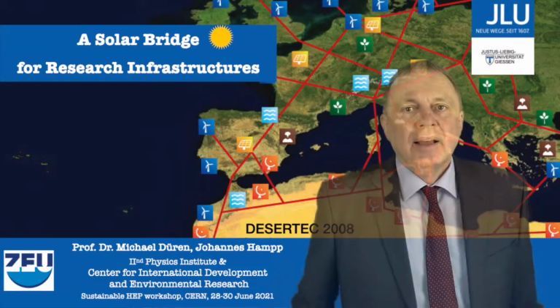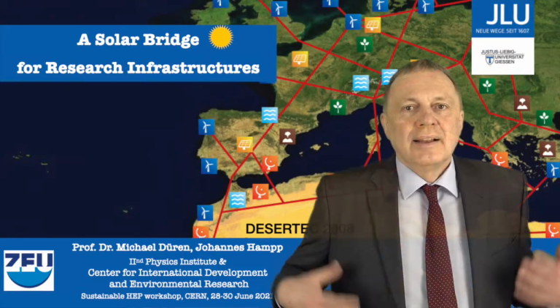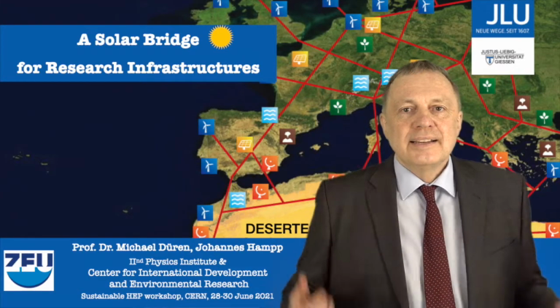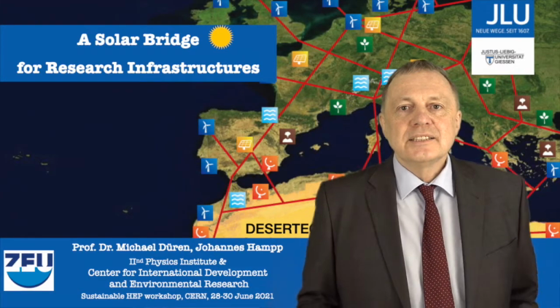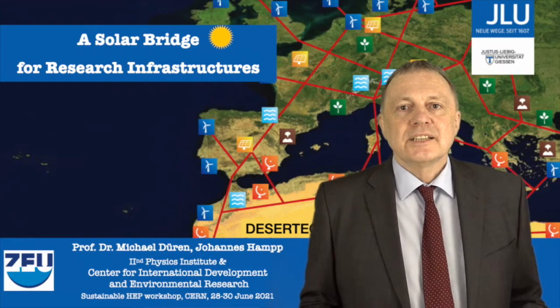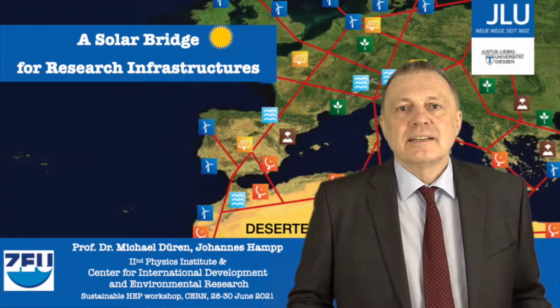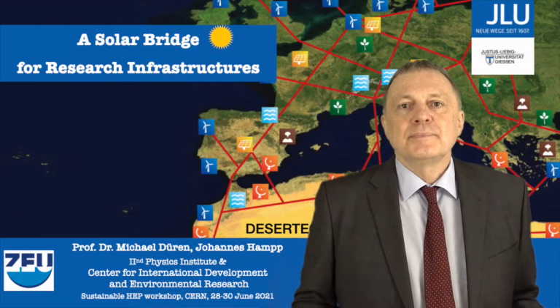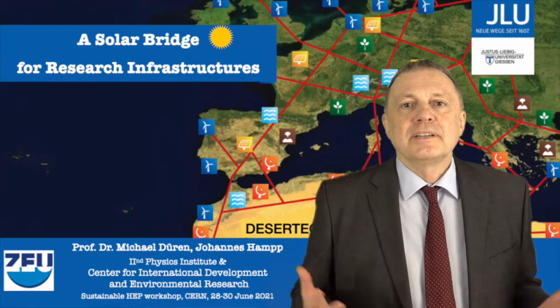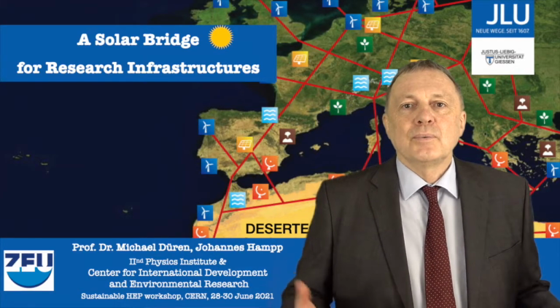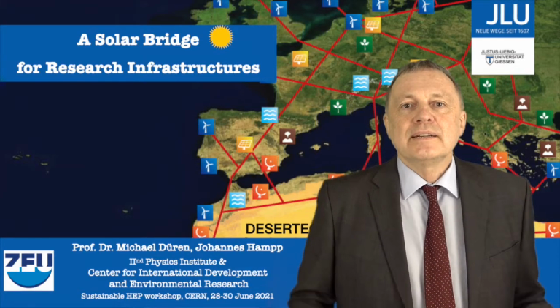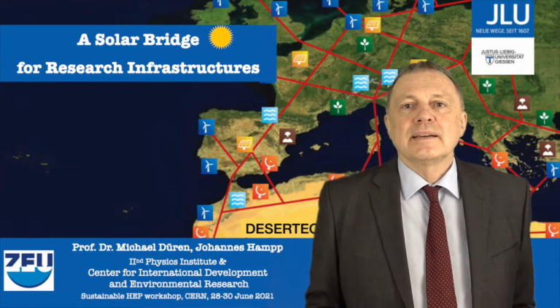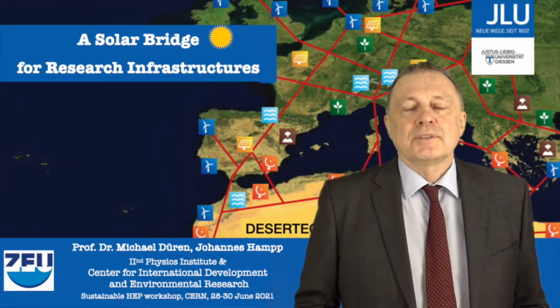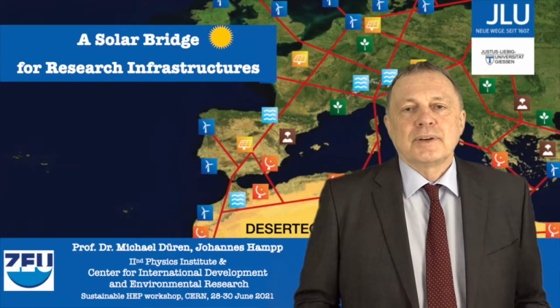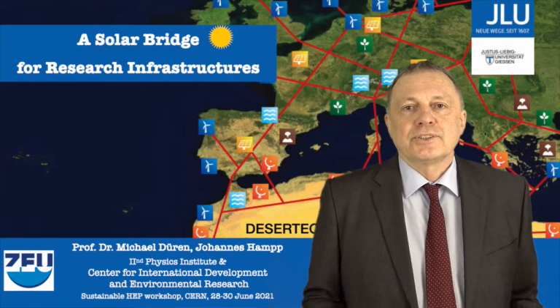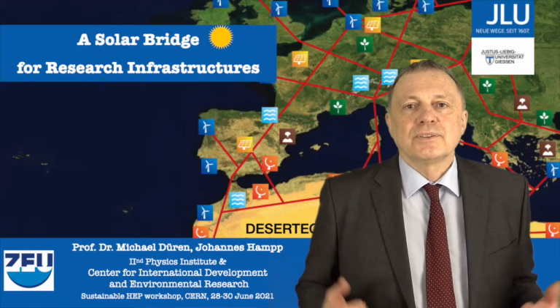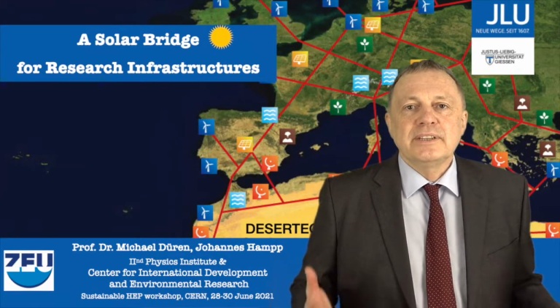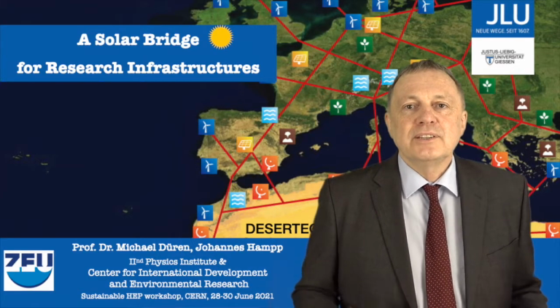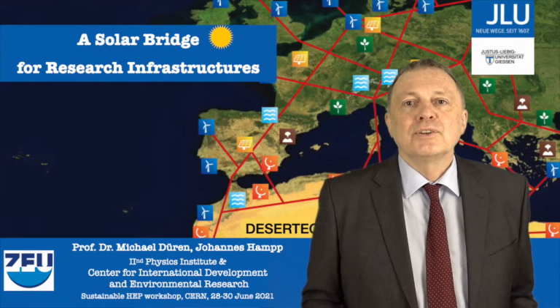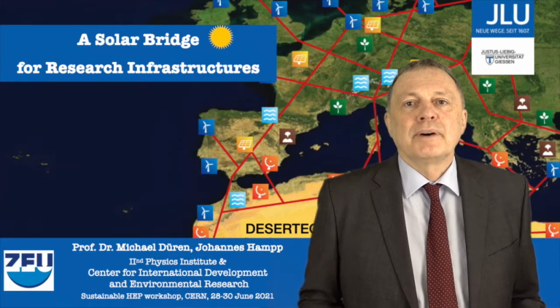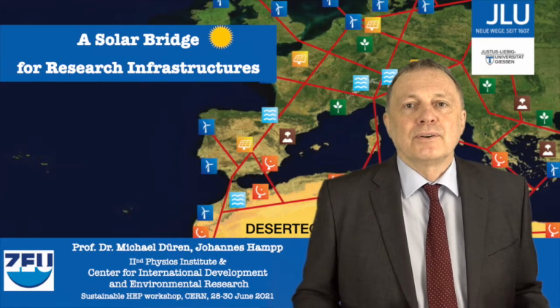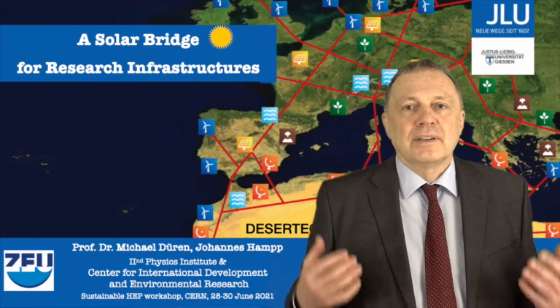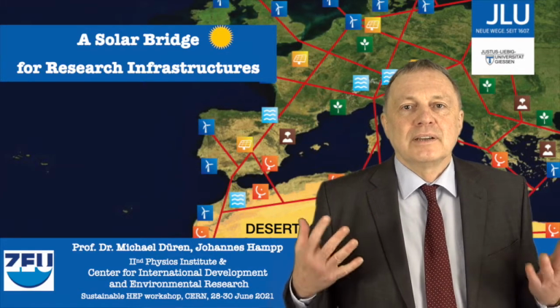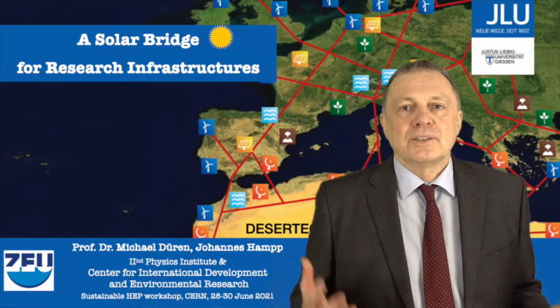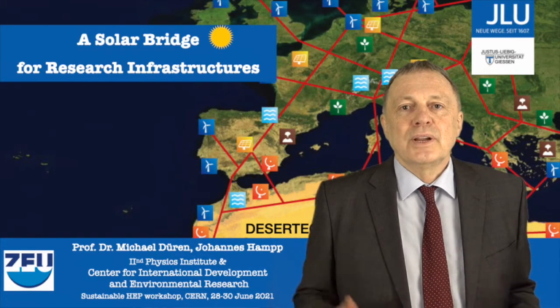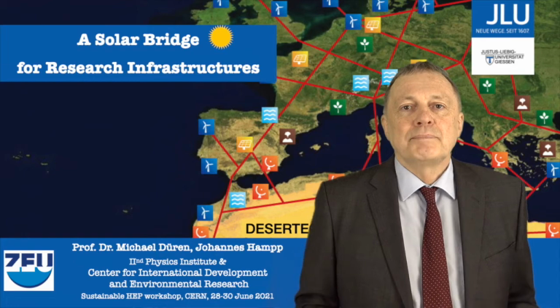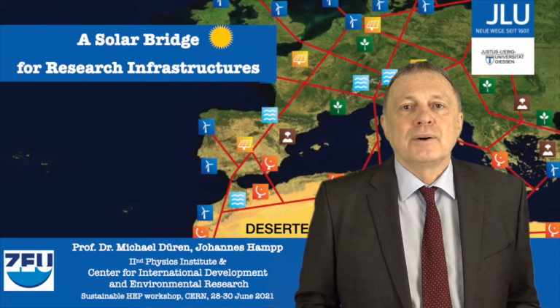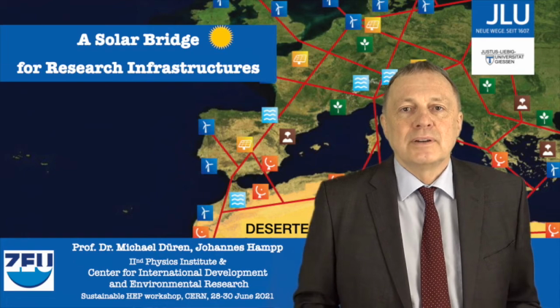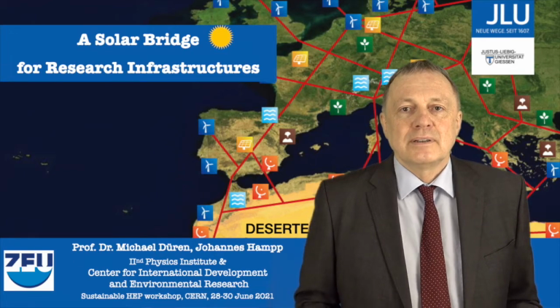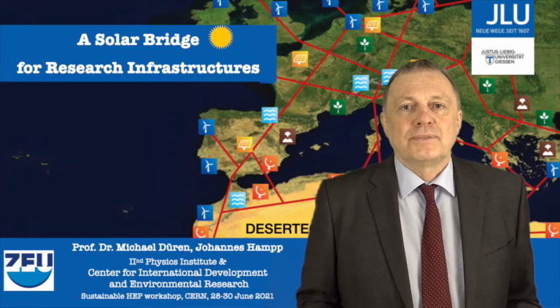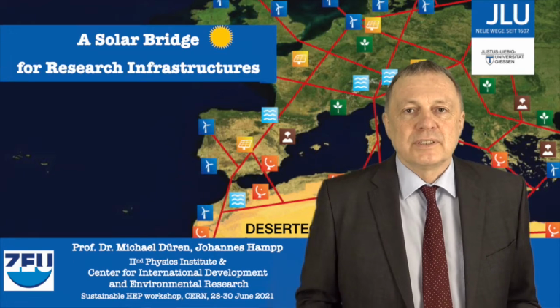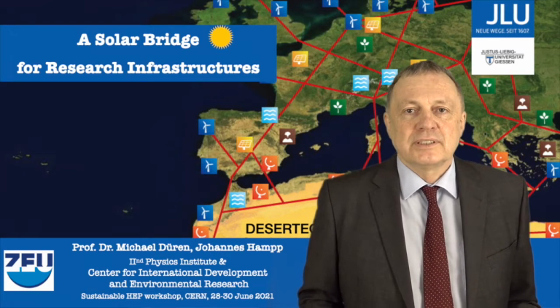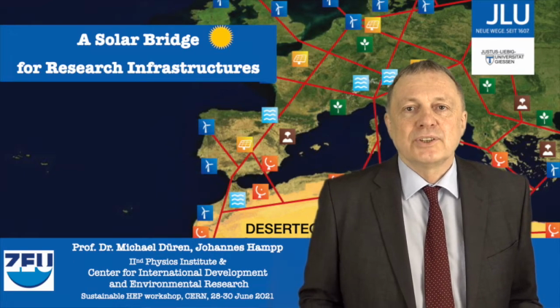Ladies and gentlemen, welcome to my short video about solar power for research.